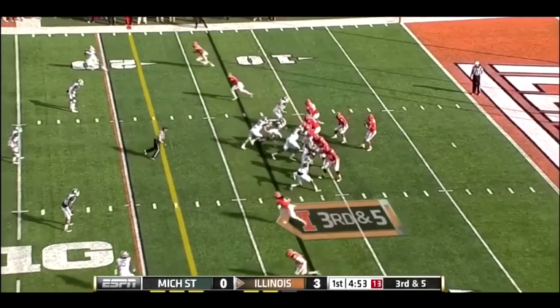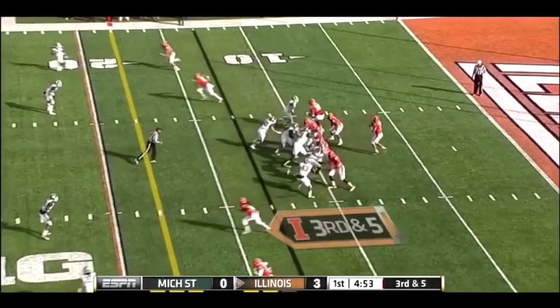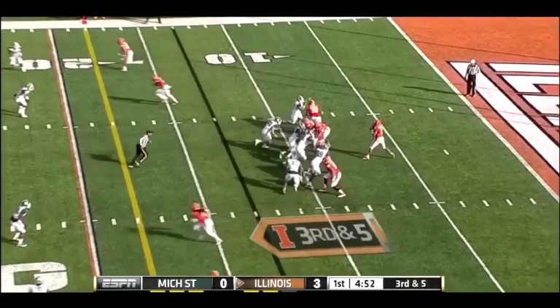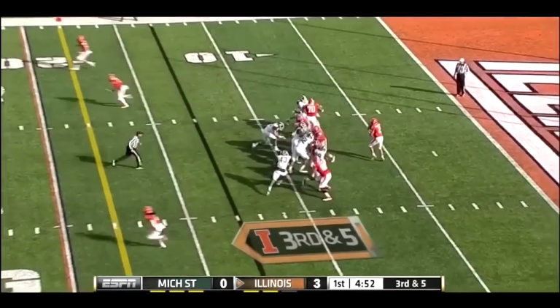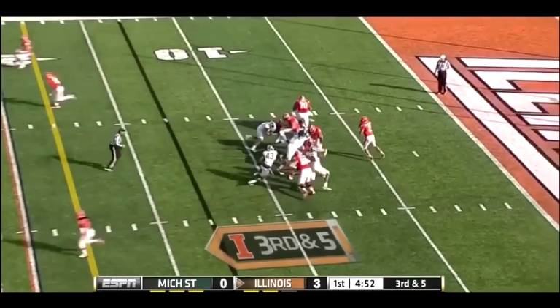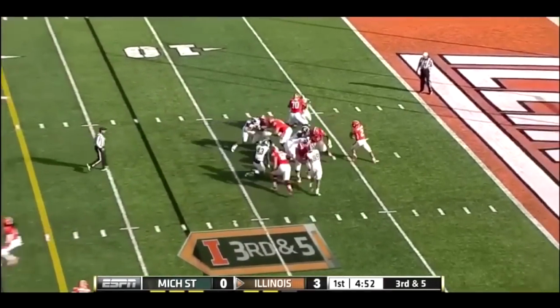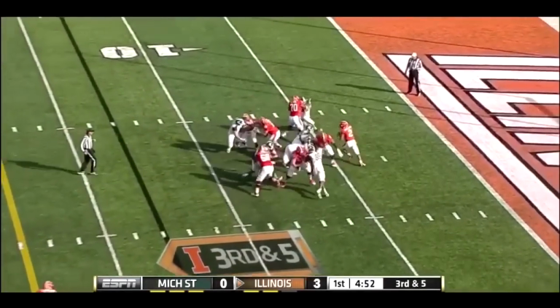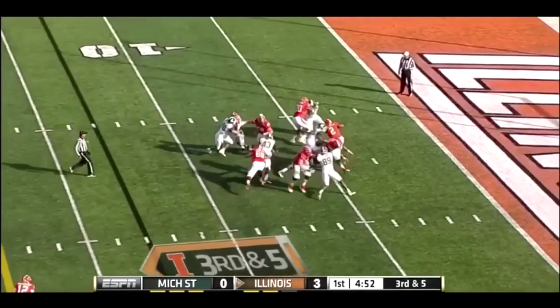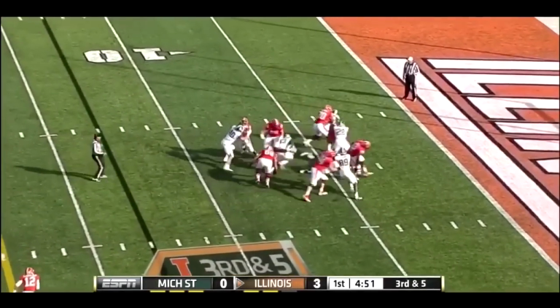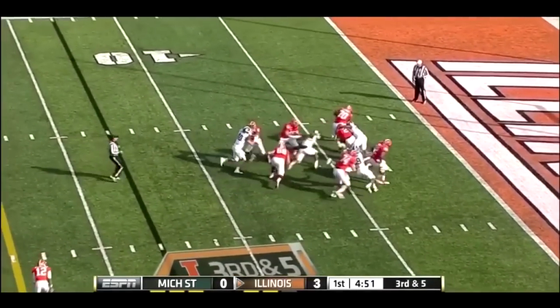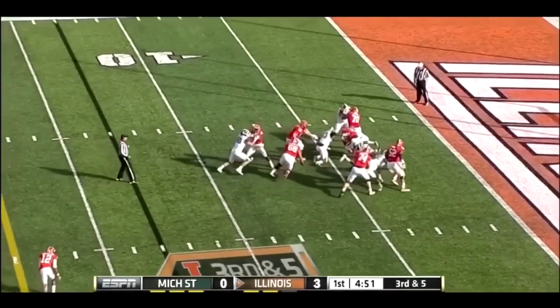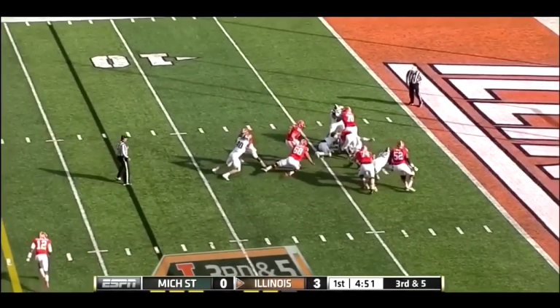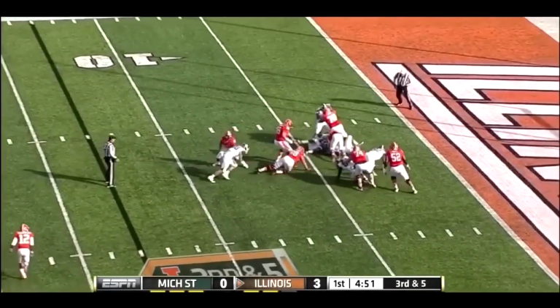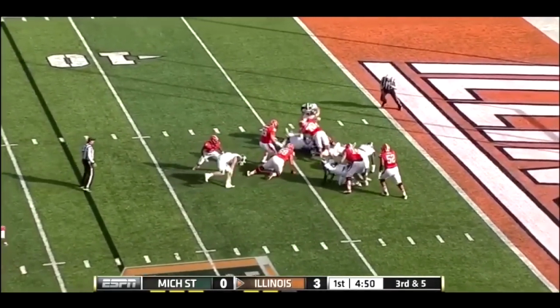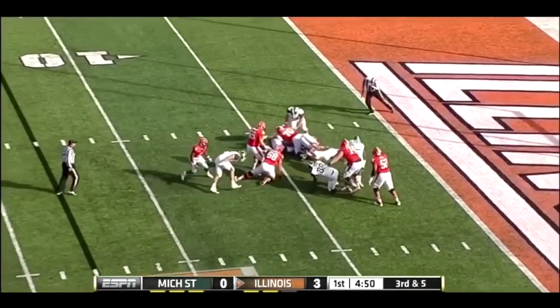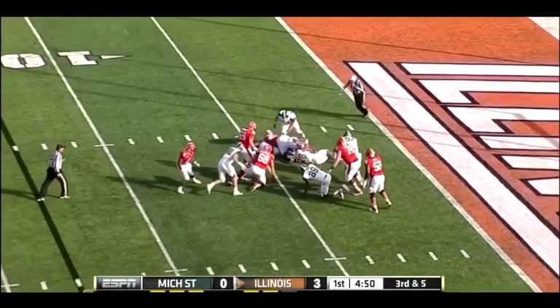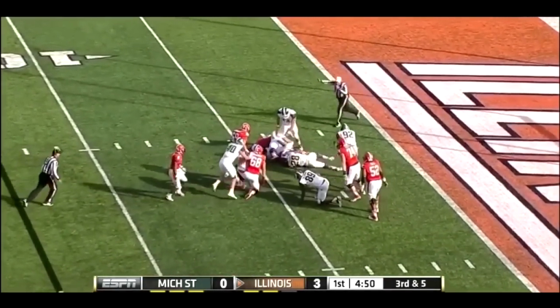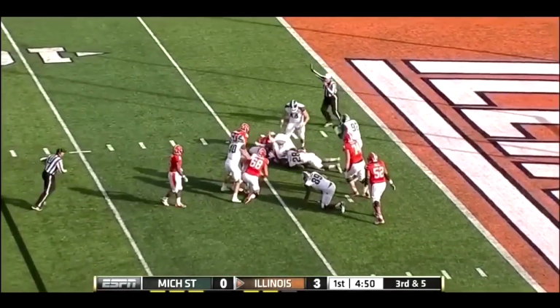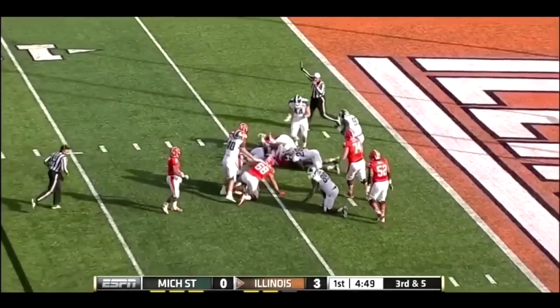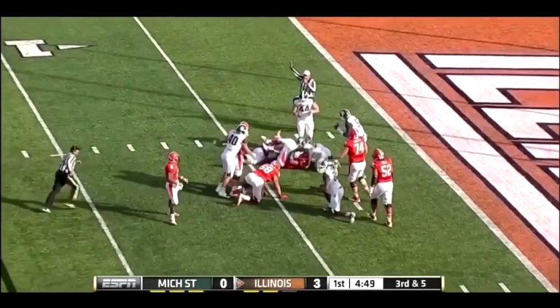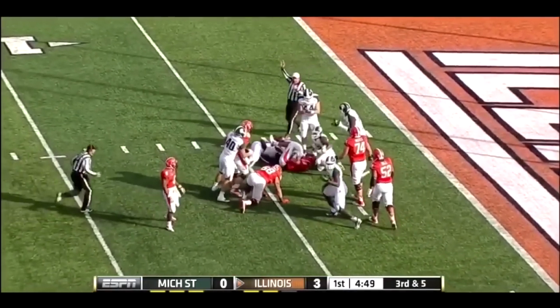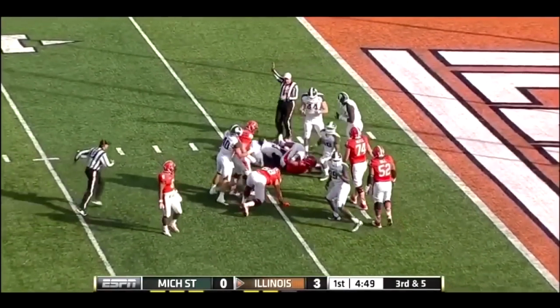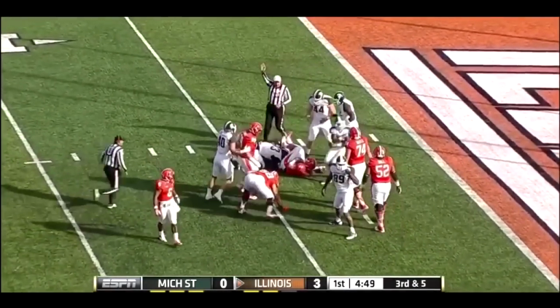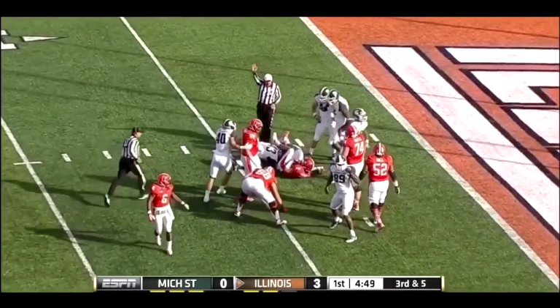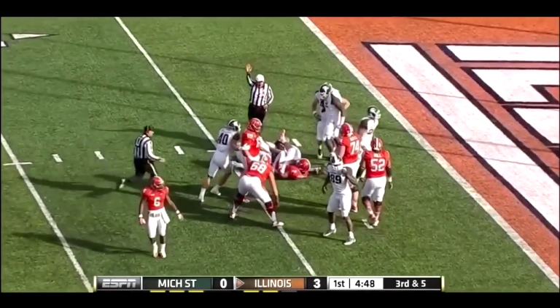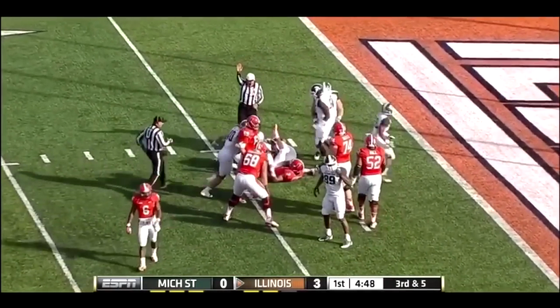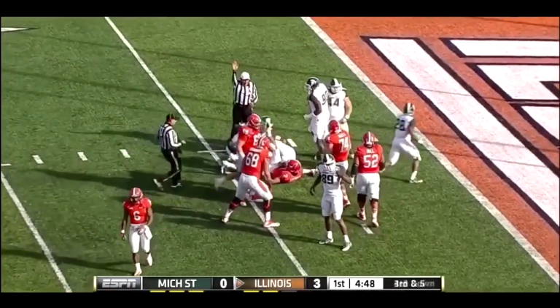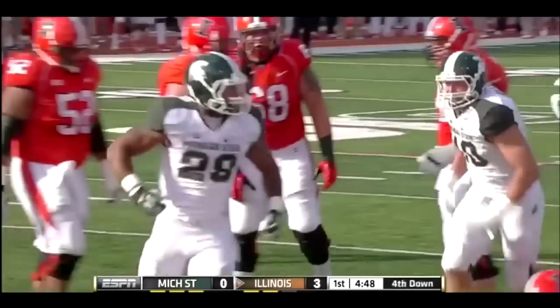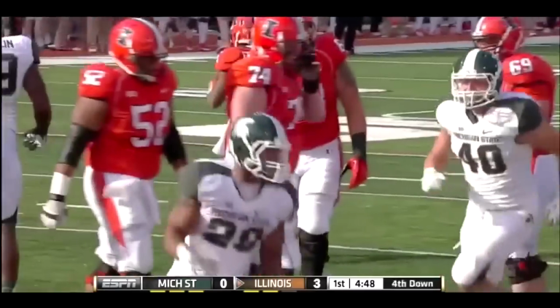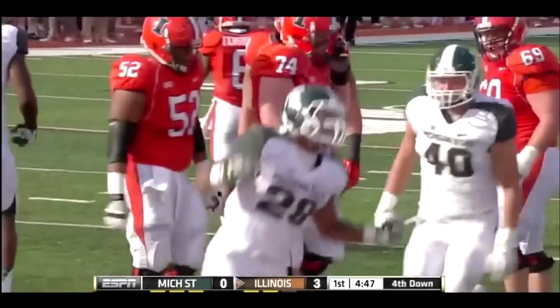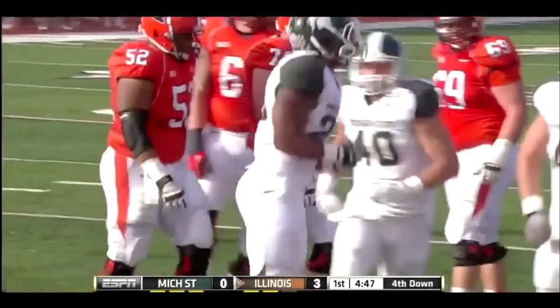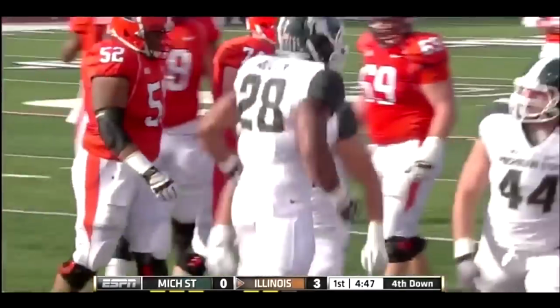Here comes the blitz for Michigan State, and Shealhouse has nowhere to go, swamped under at the four-yard line.